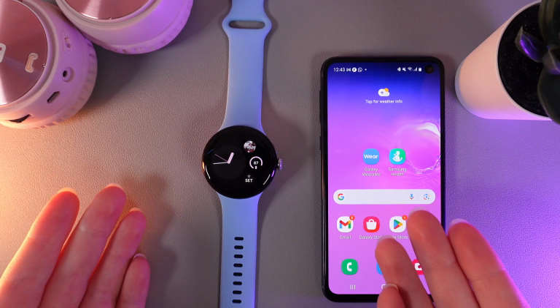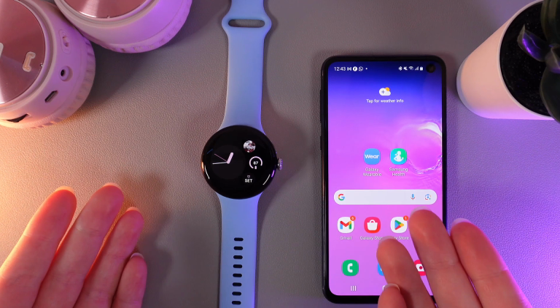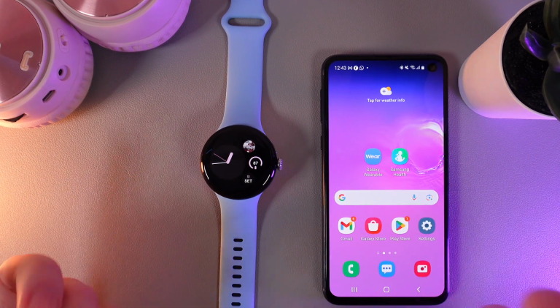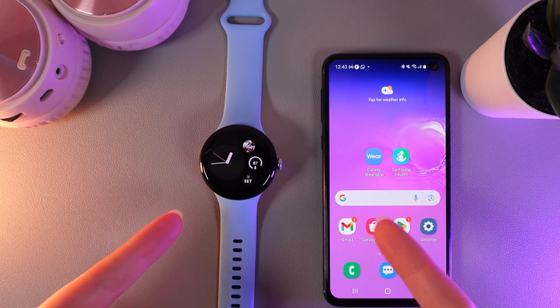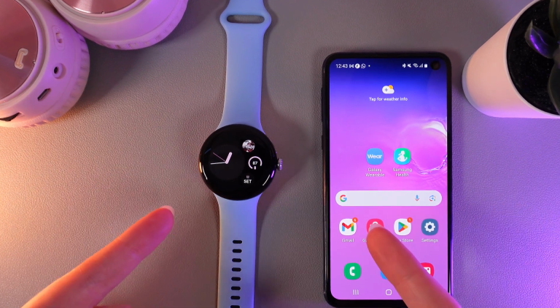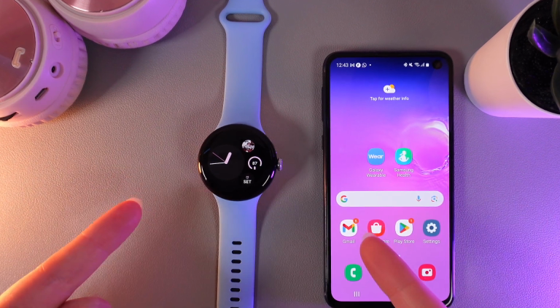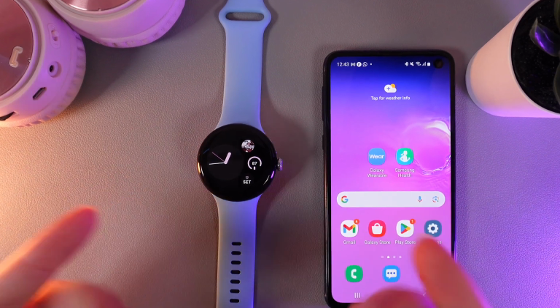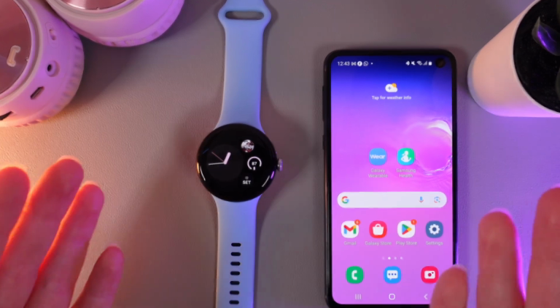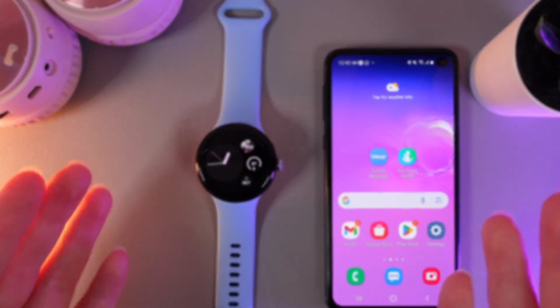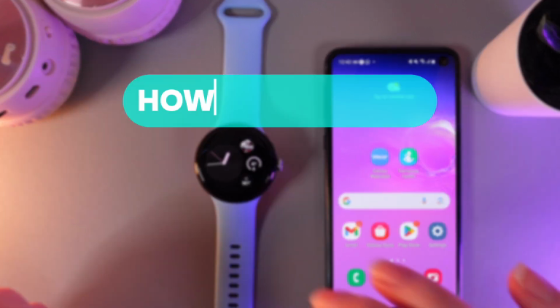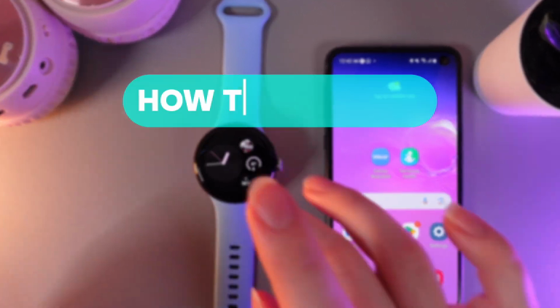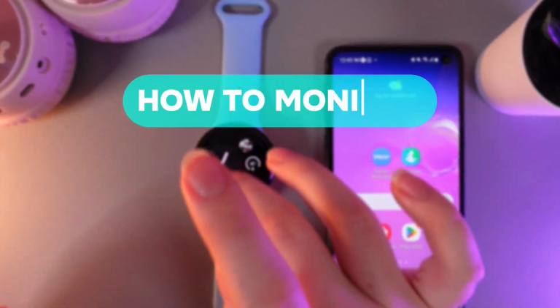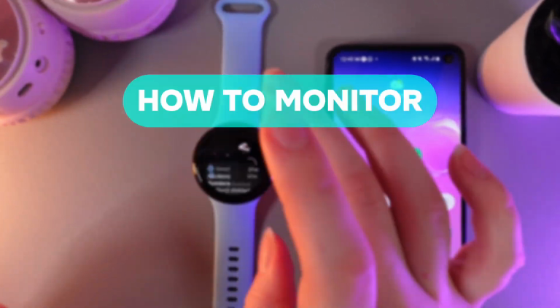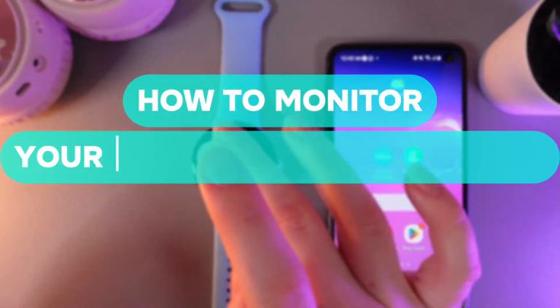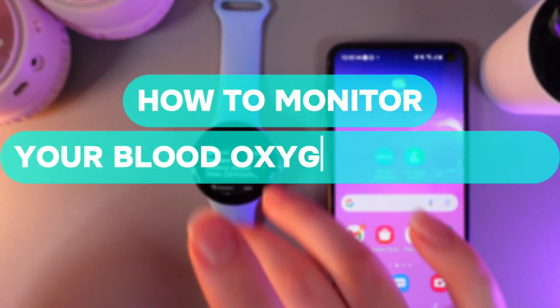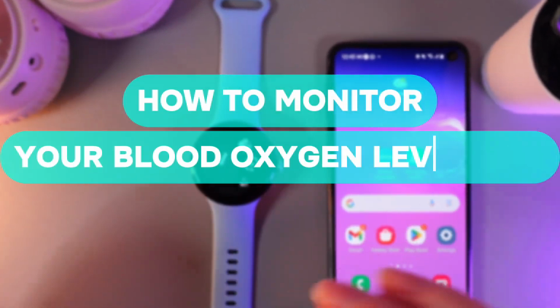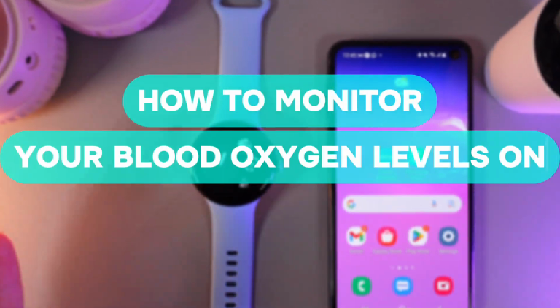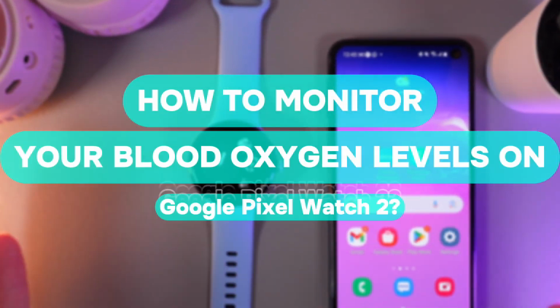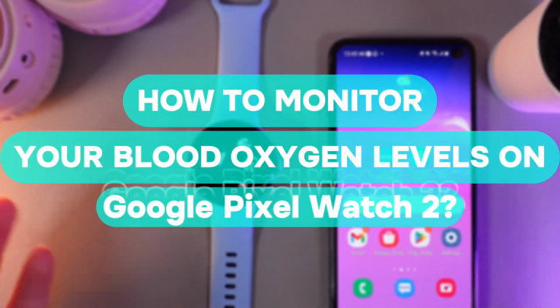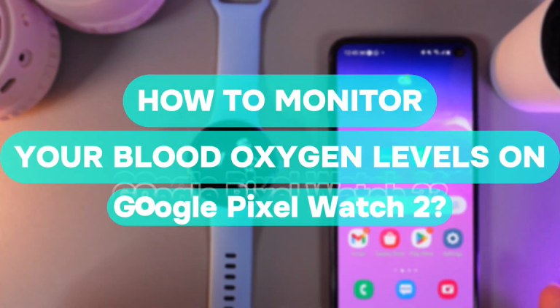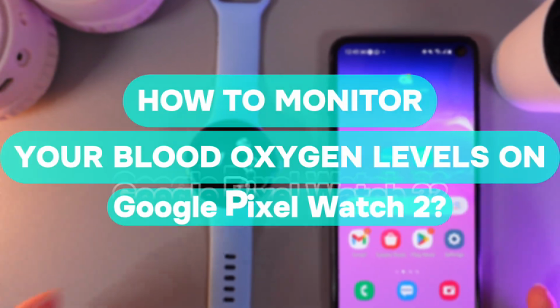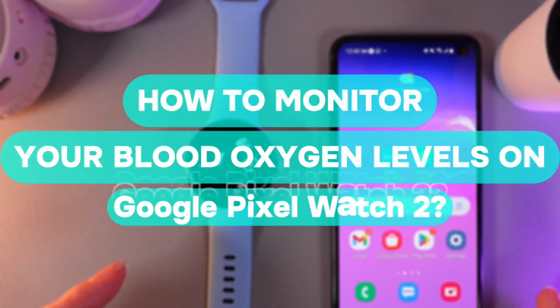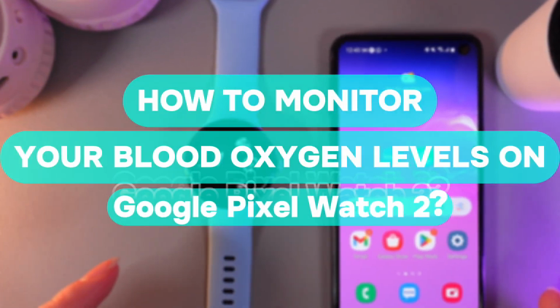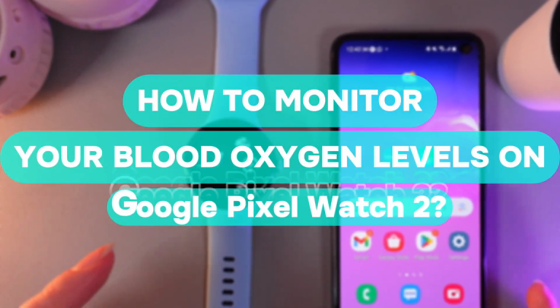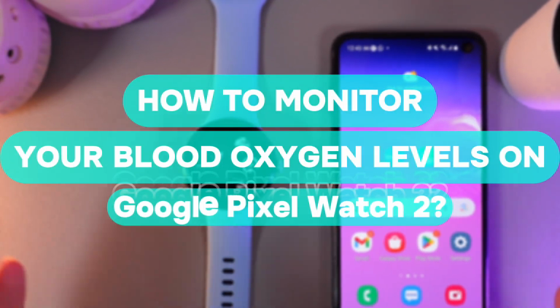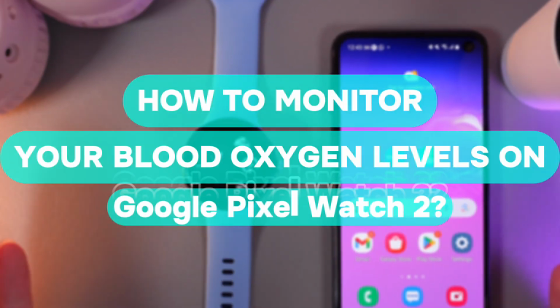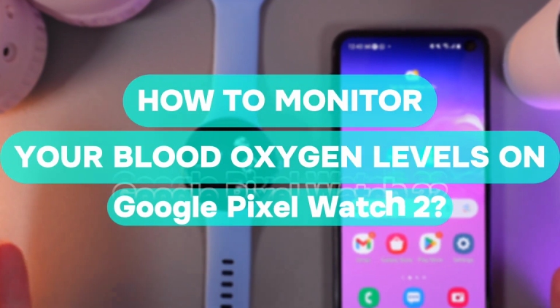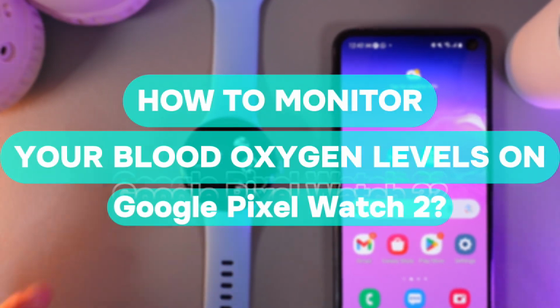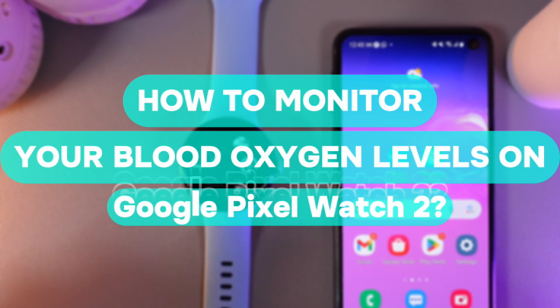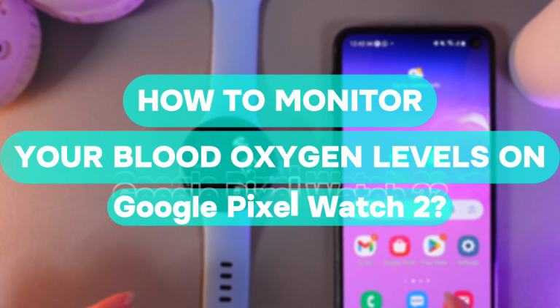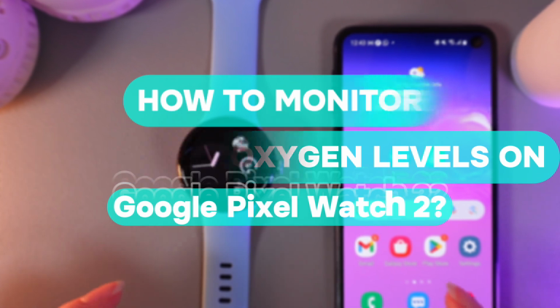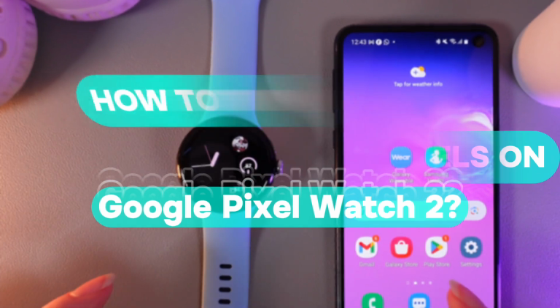Hi there! In today's video, I'll show you how to check your blood oxygen level on your Google Pixel Watch 2nd. Let's get started!